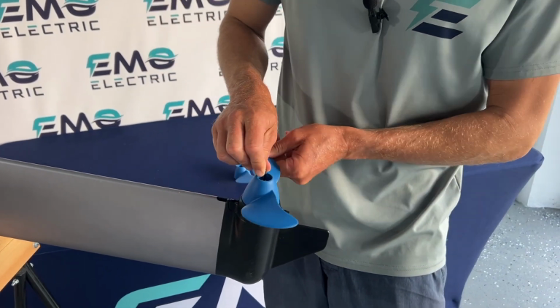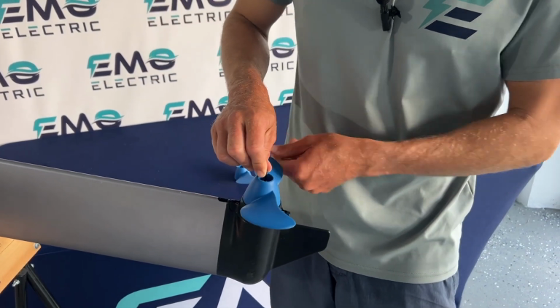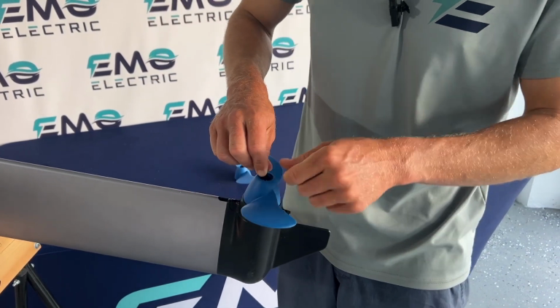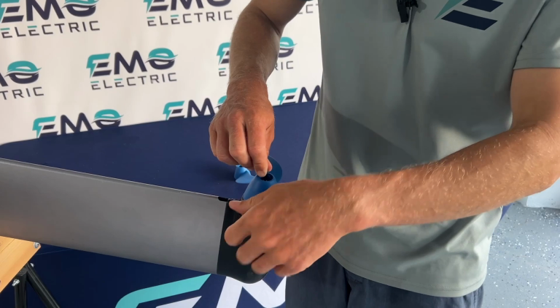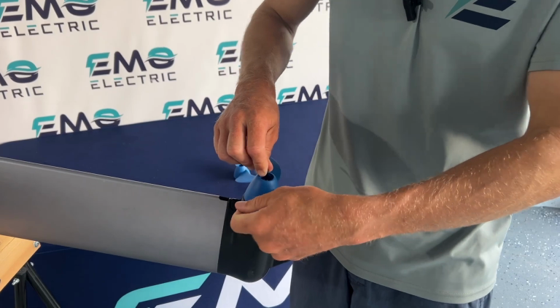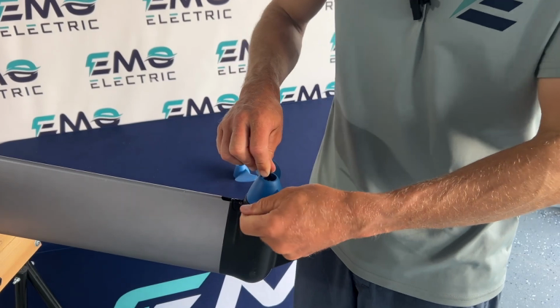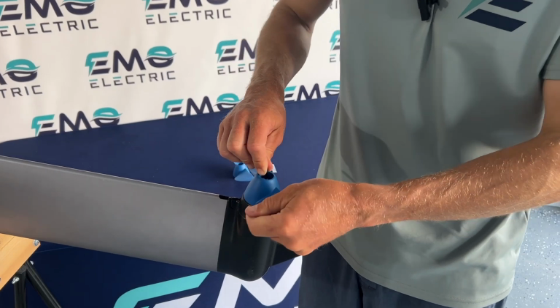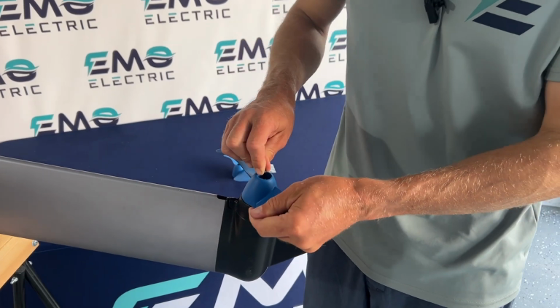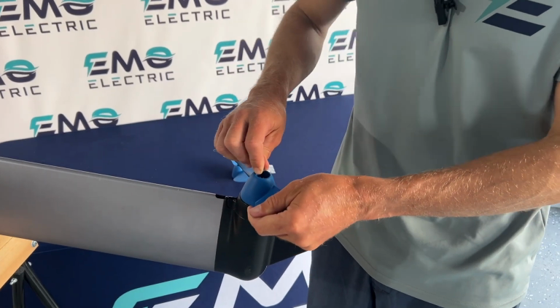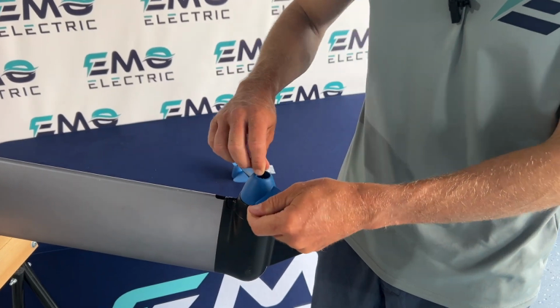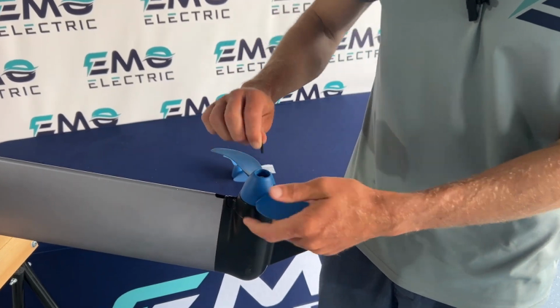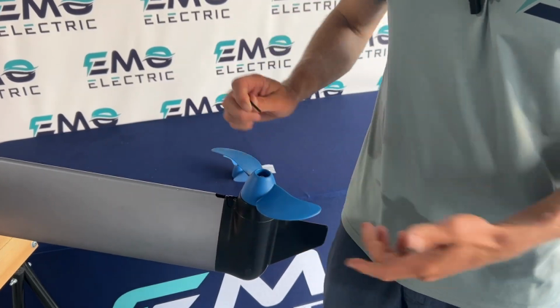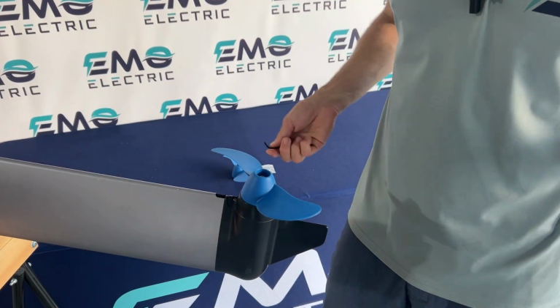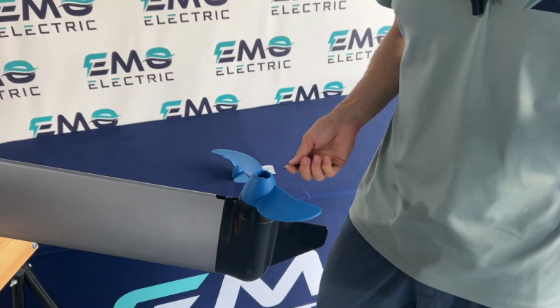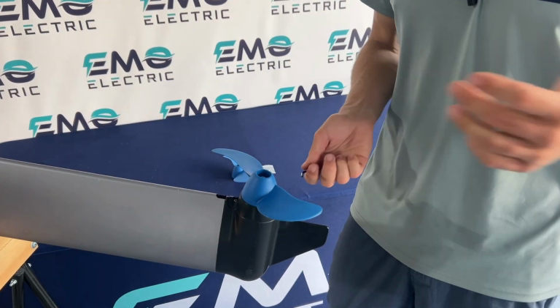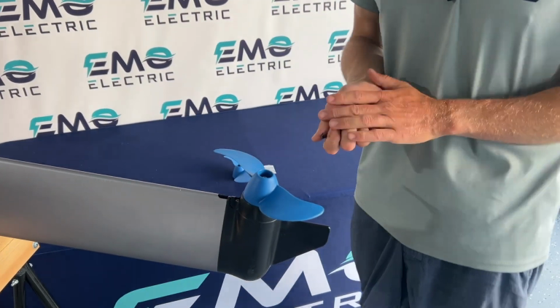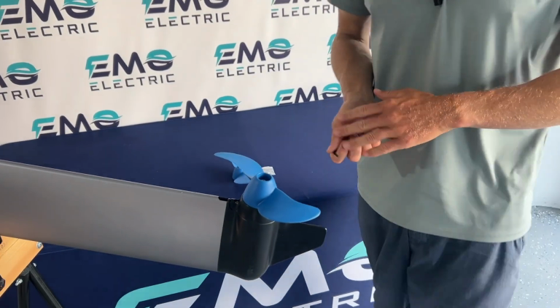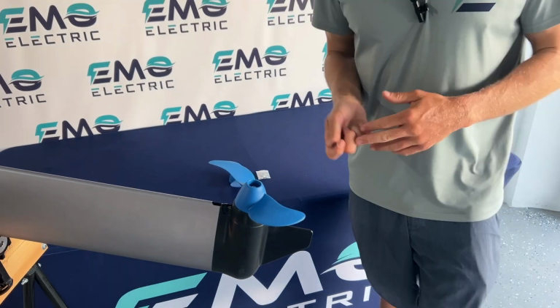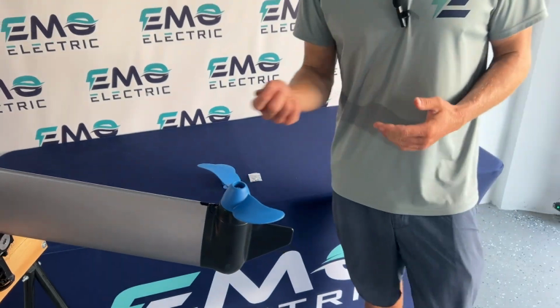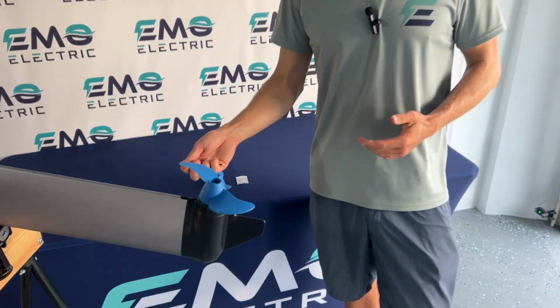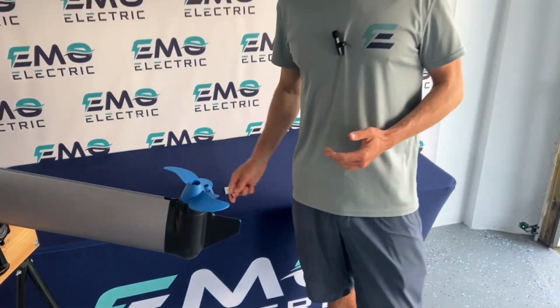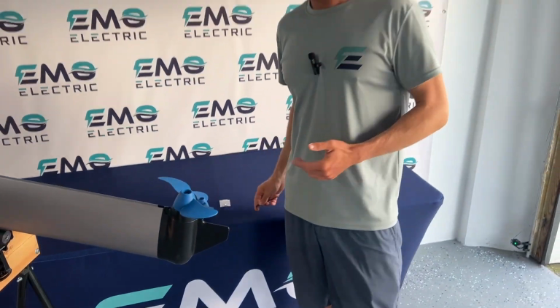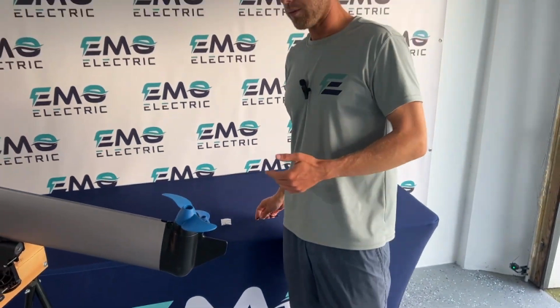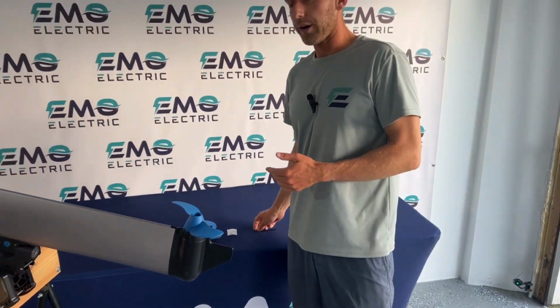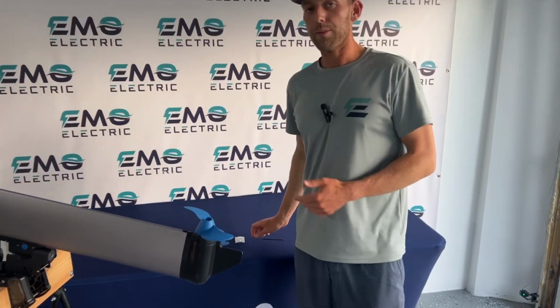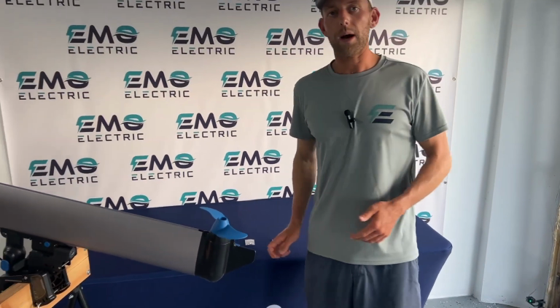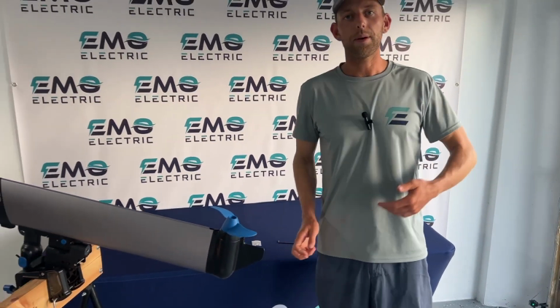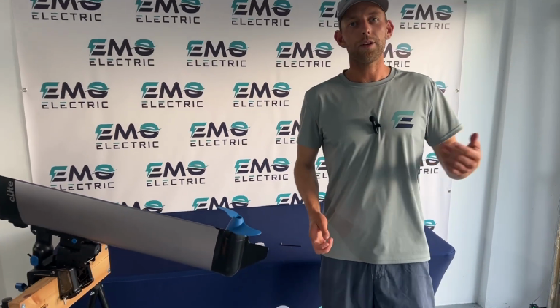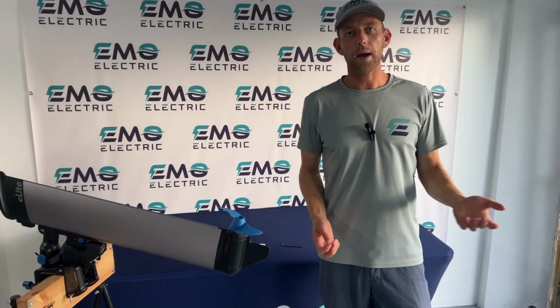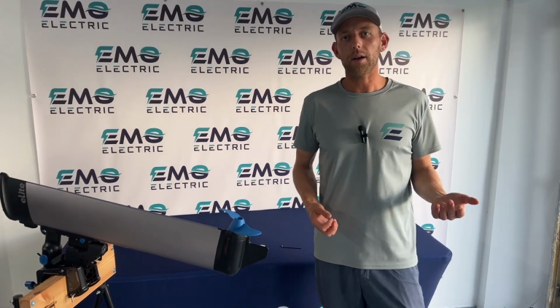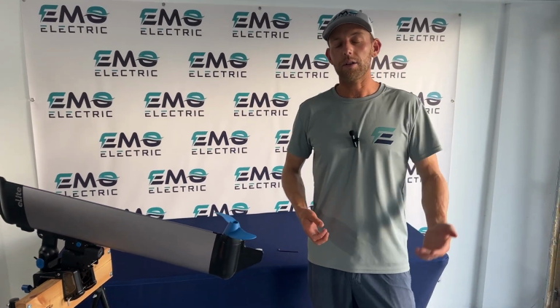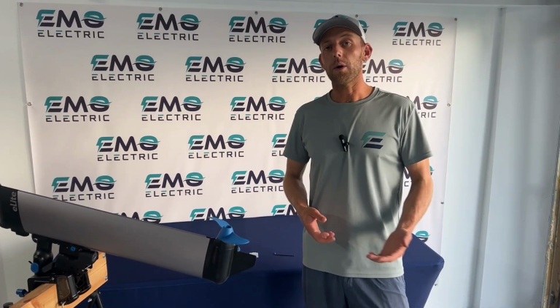Then tighten it up. And just like that, if you break your shear pin and you break your prop, you're back out on the water.